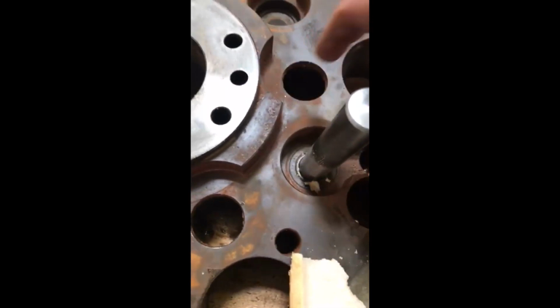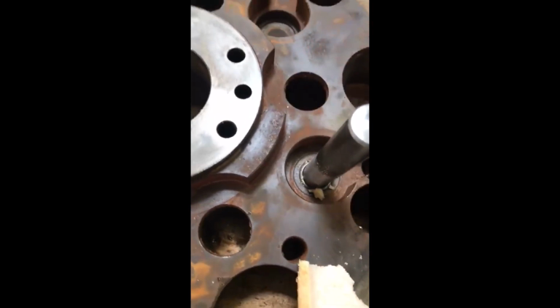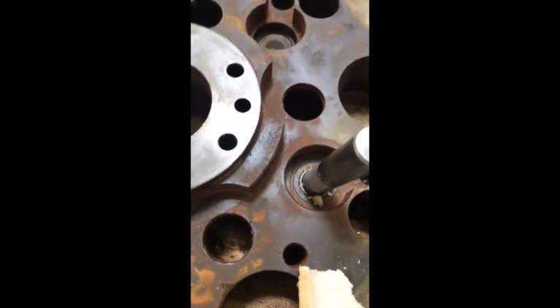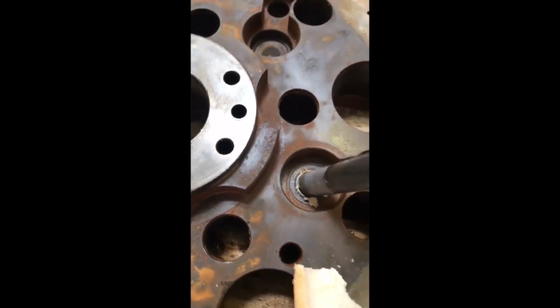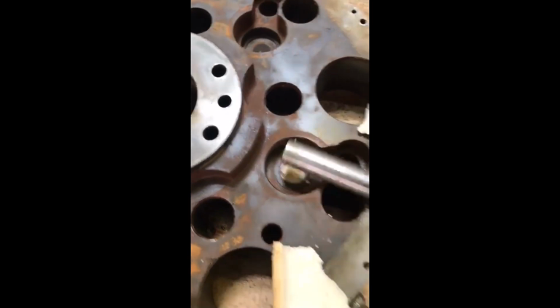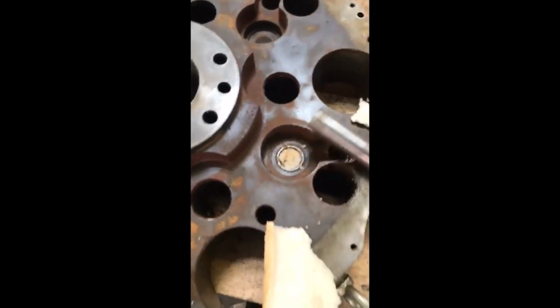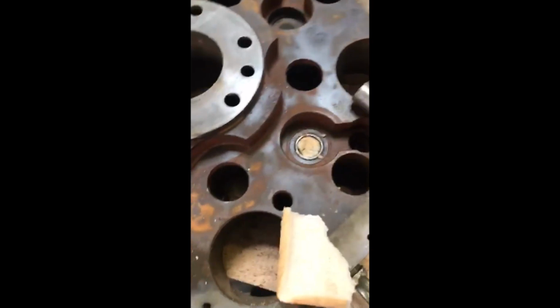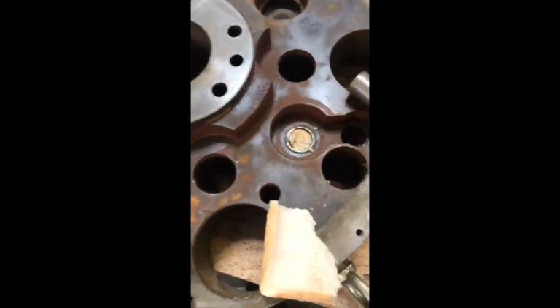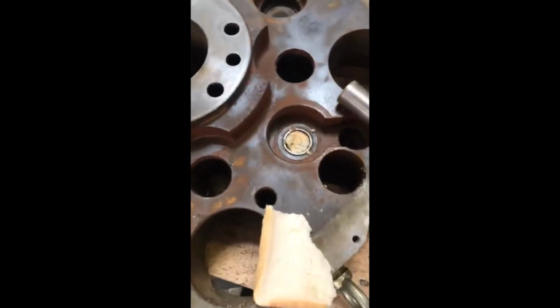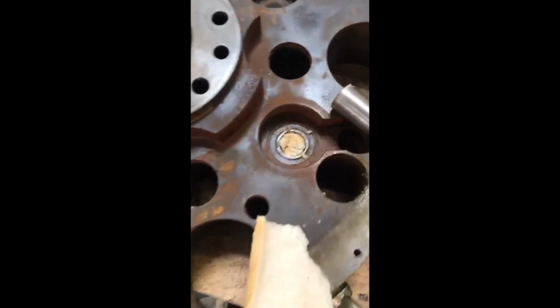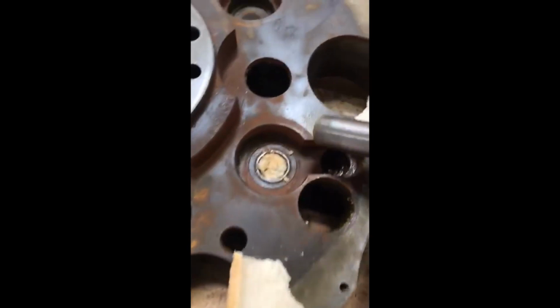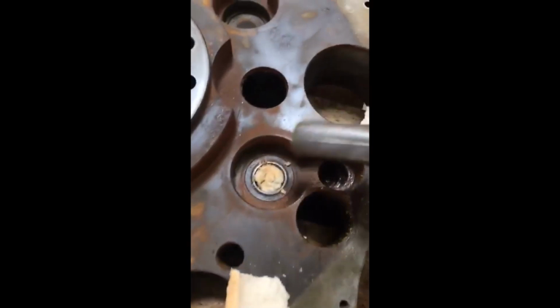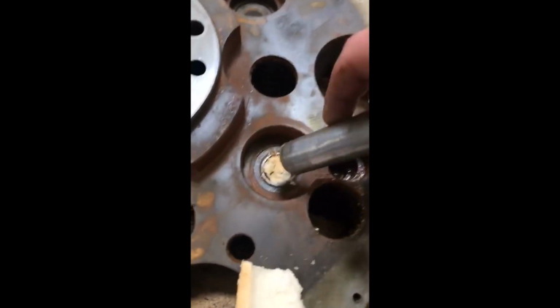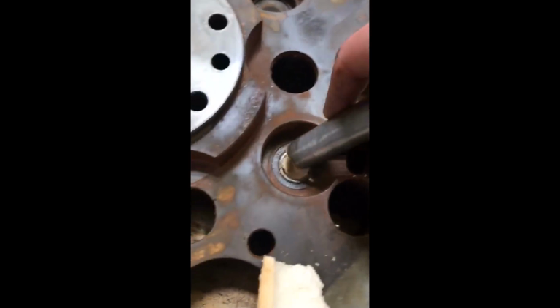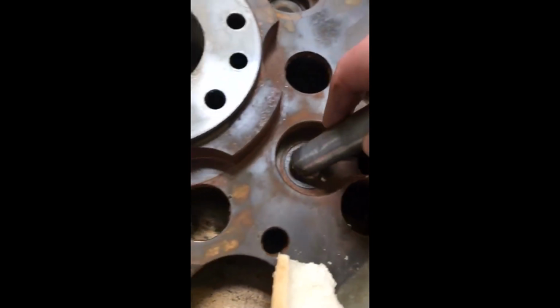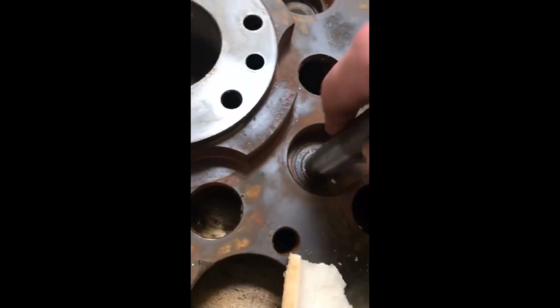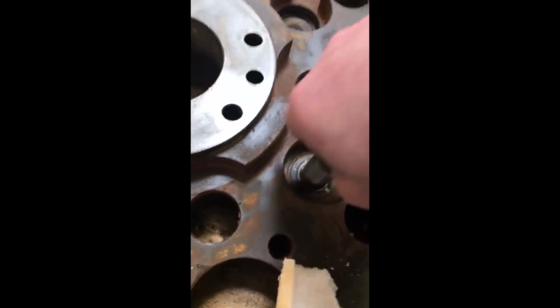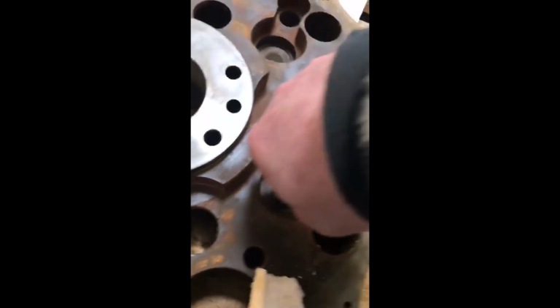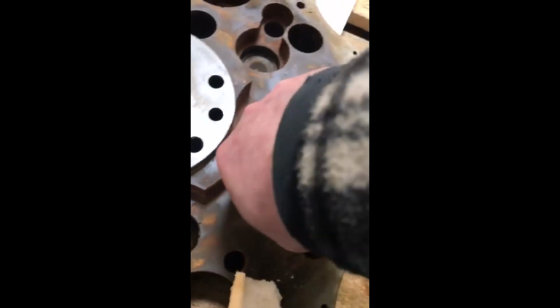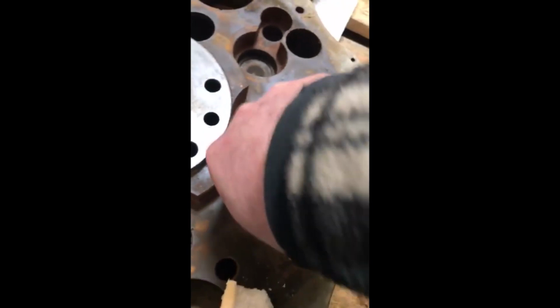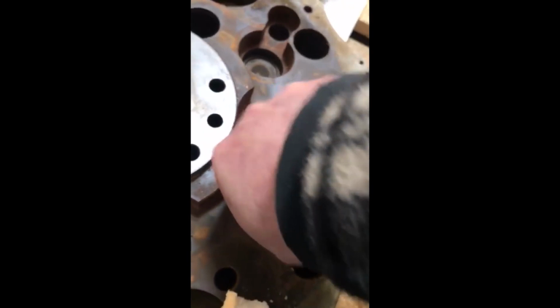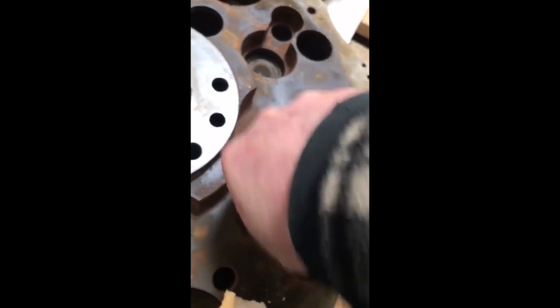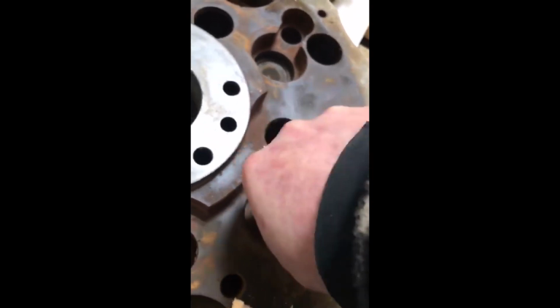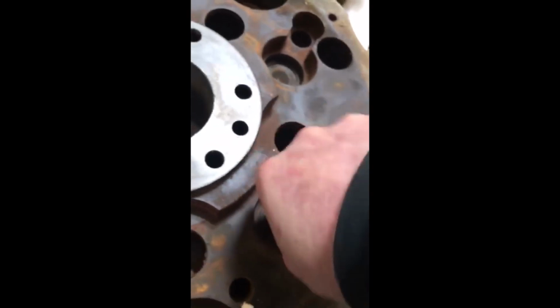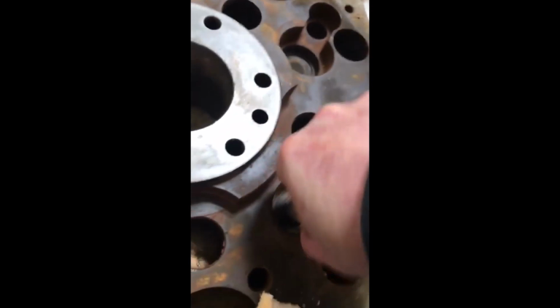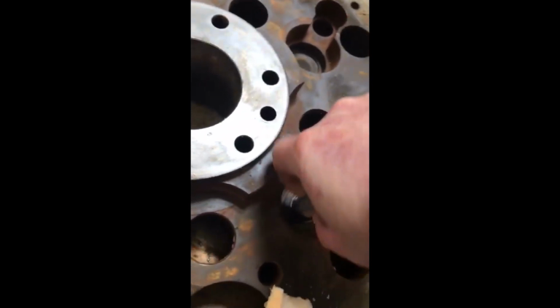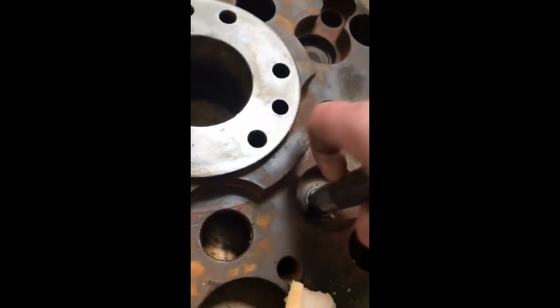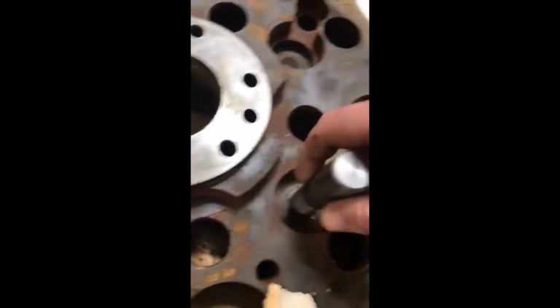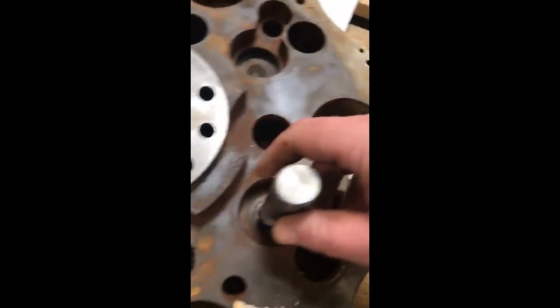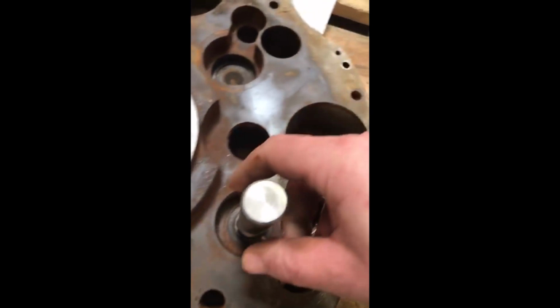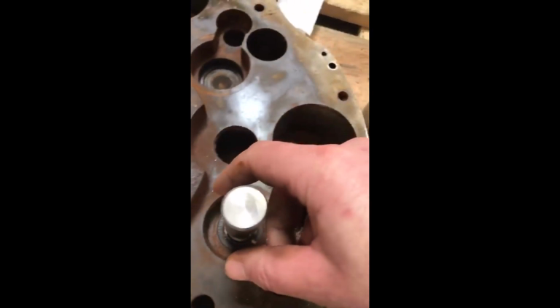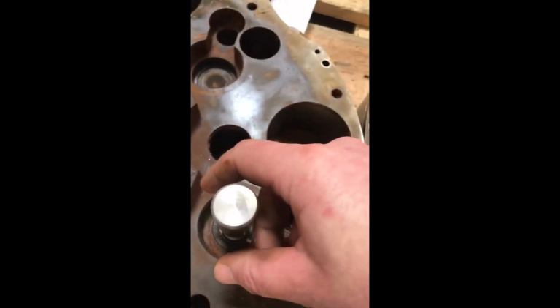As you tap the bread it will start to compress and expand, which will cause the bearing to loosen up and pop right out of its housing.